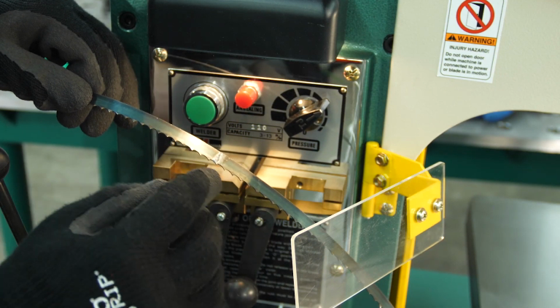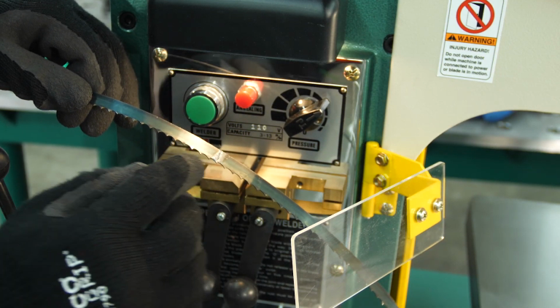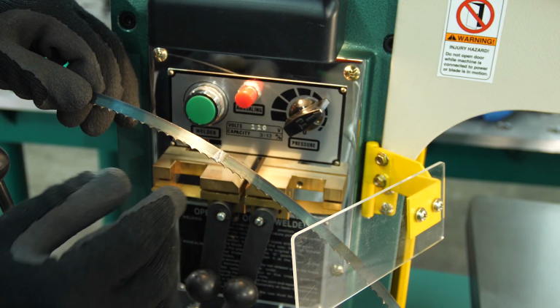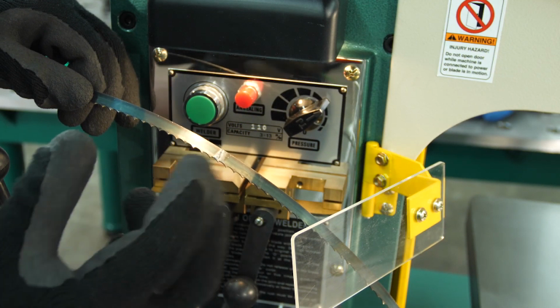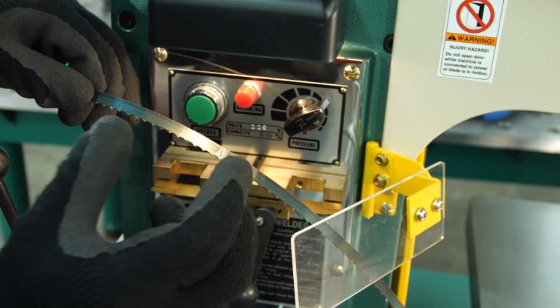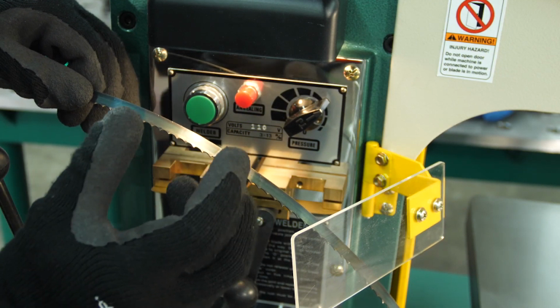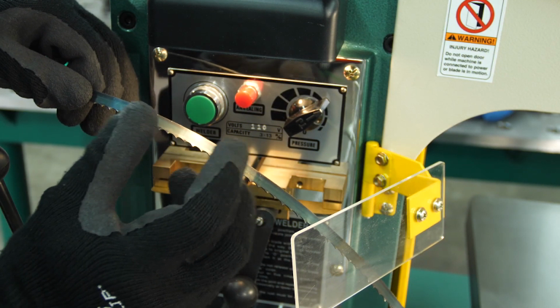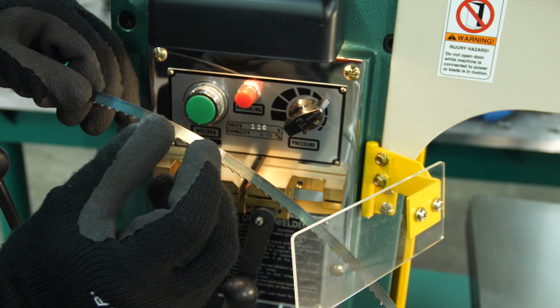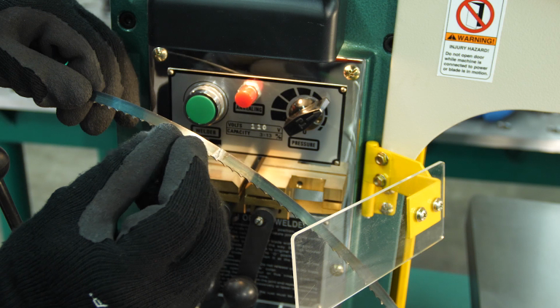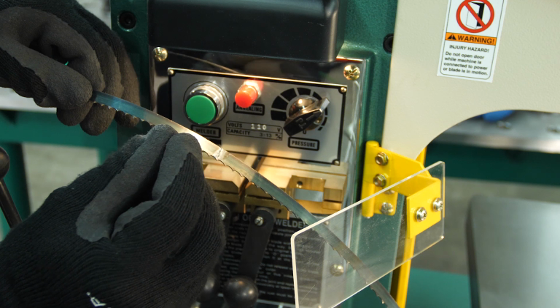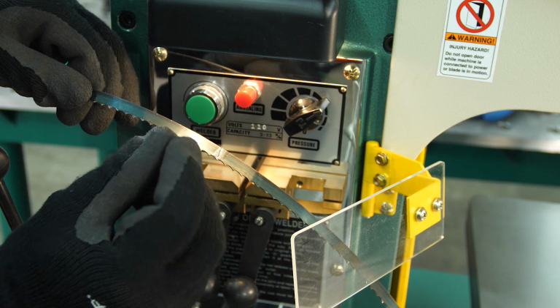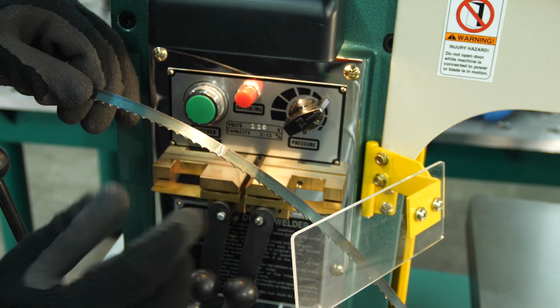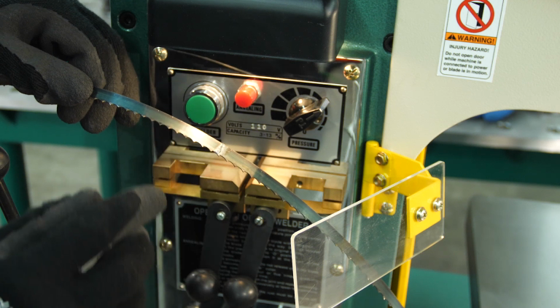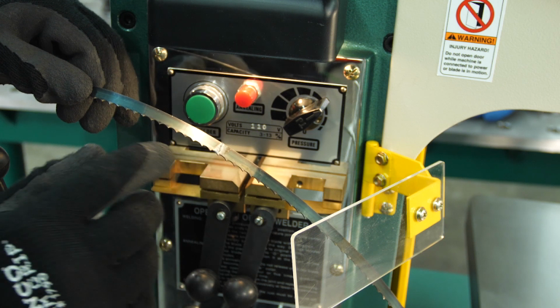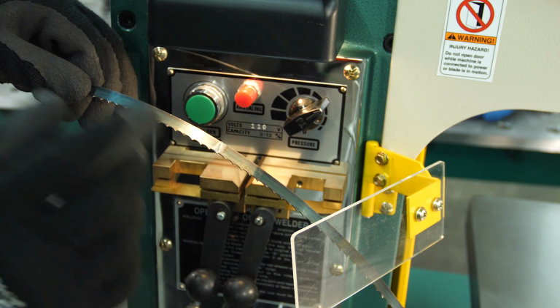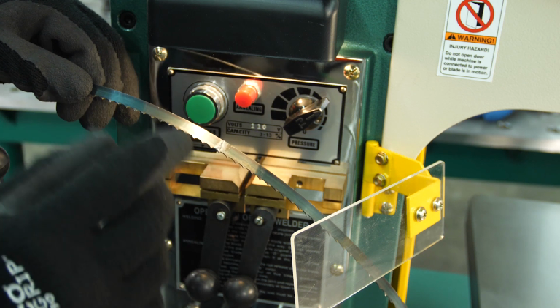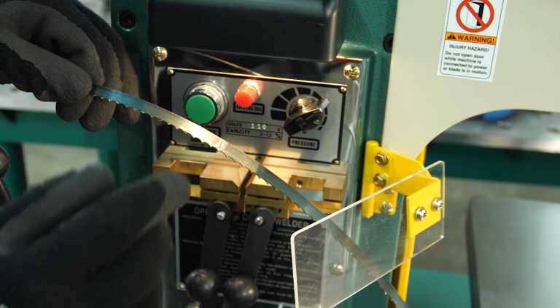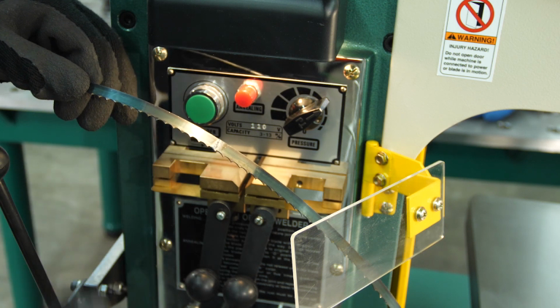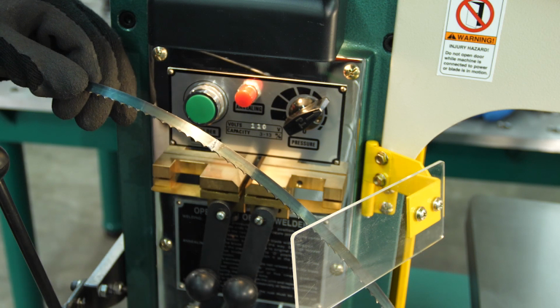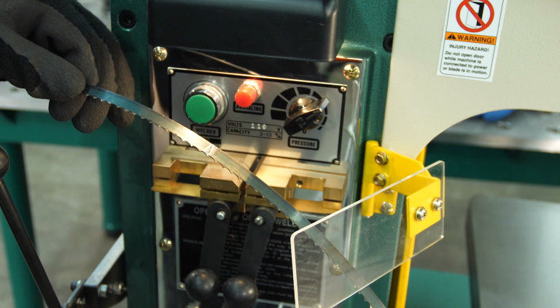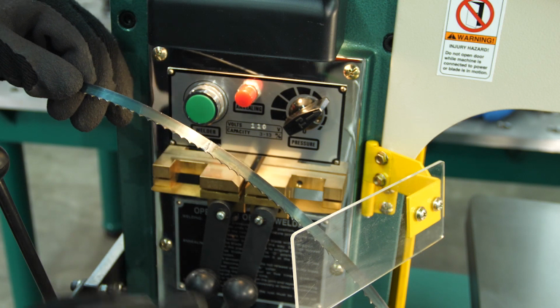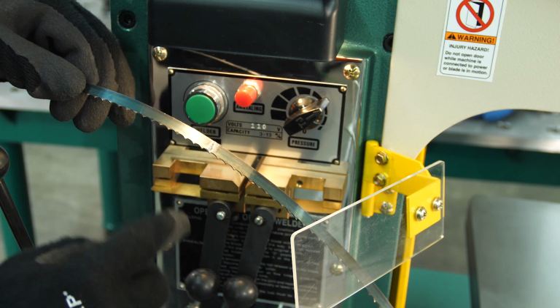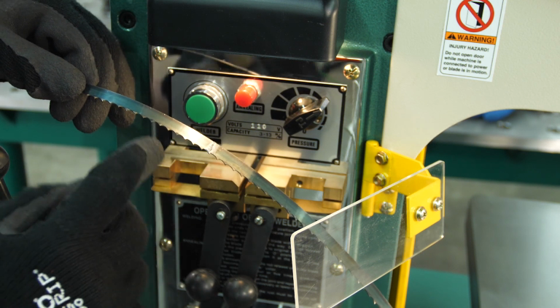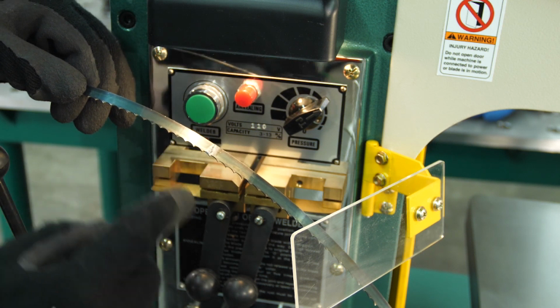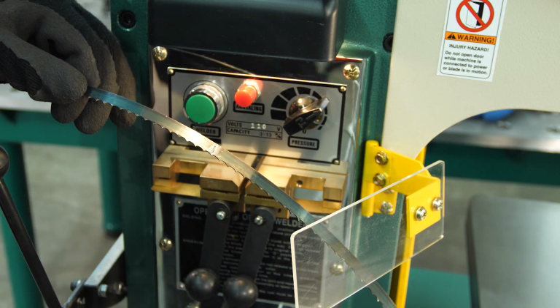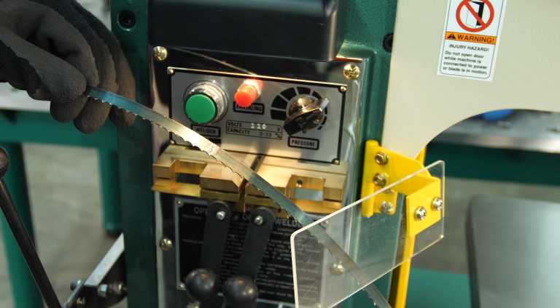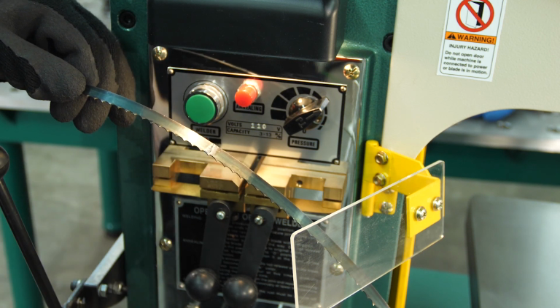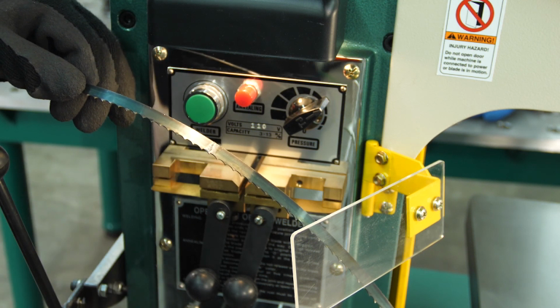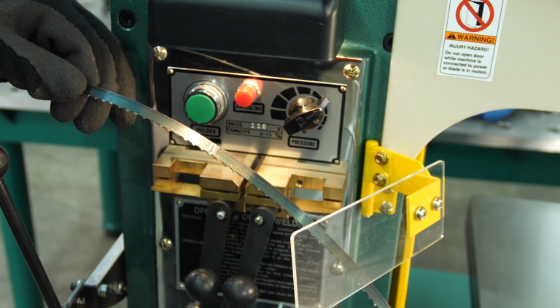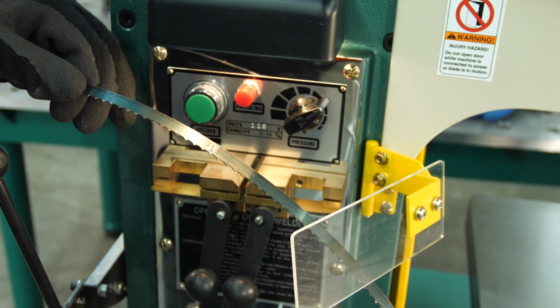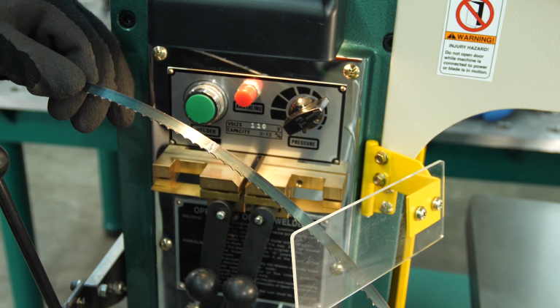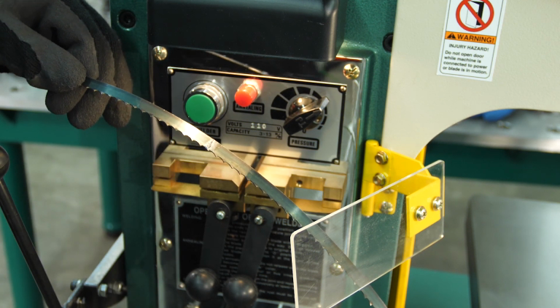Pull back and unclamp. Once you pull the blade out, you can really see the ridge that was created from pushing those two pieces together. That is where we then walk down to the grinder below.